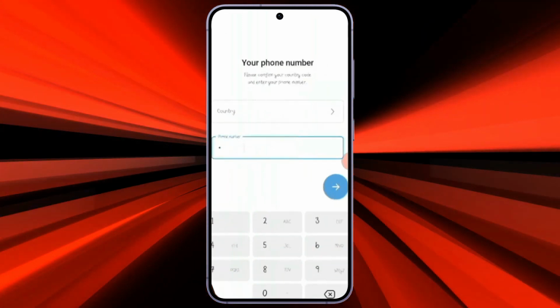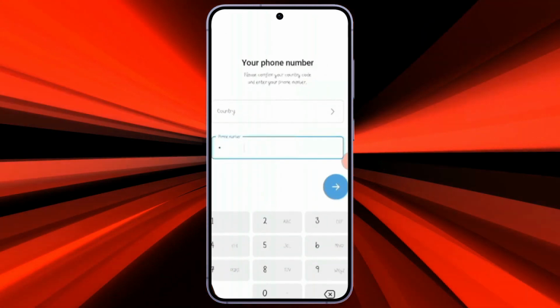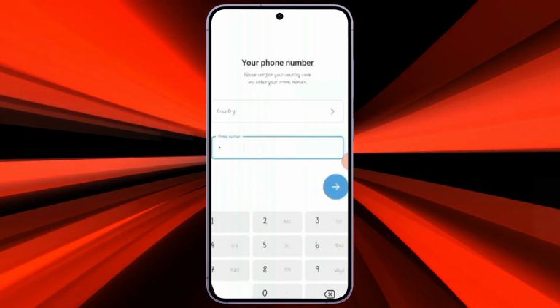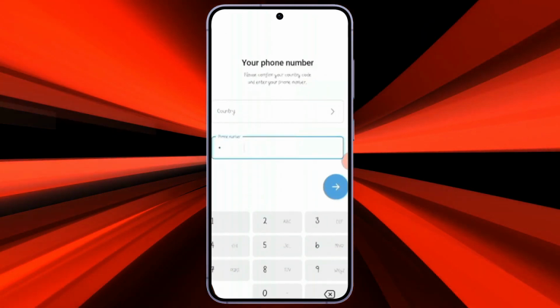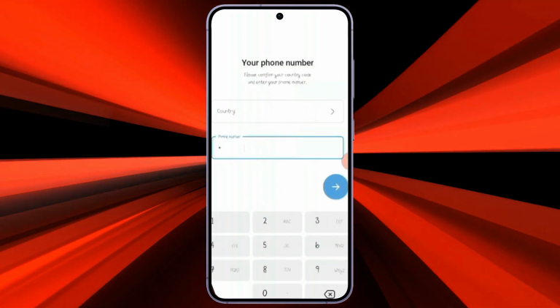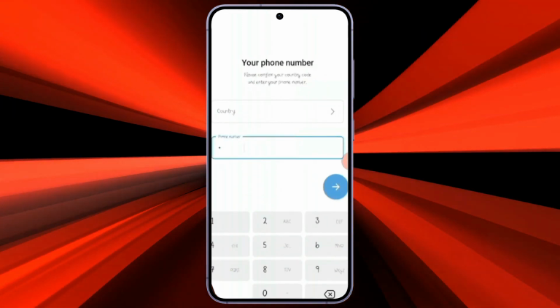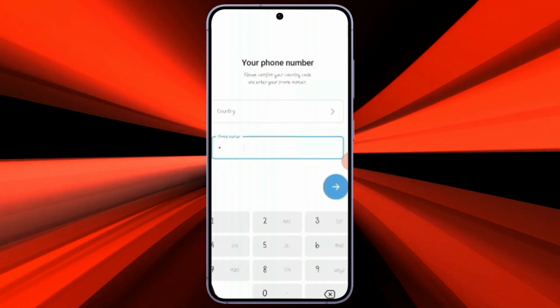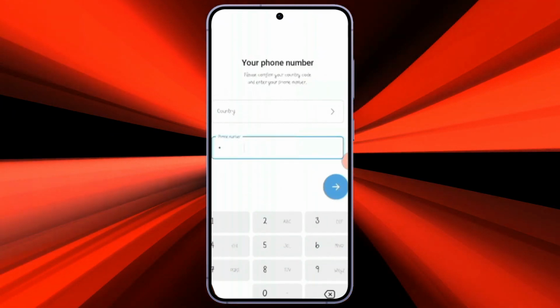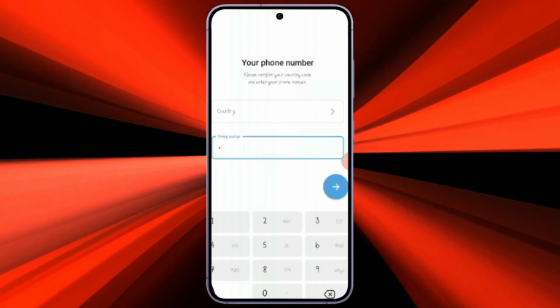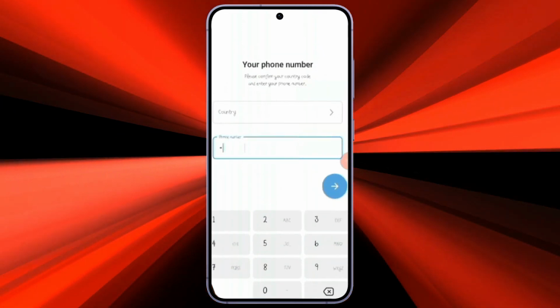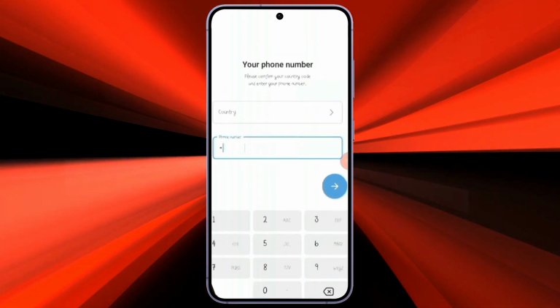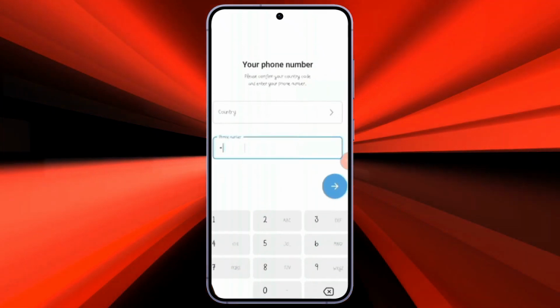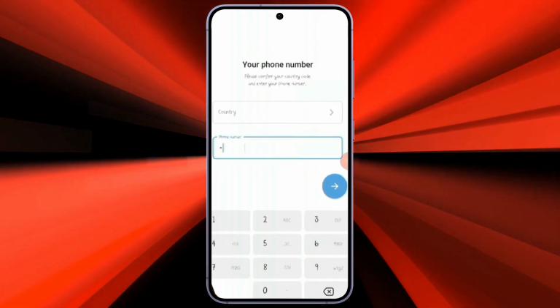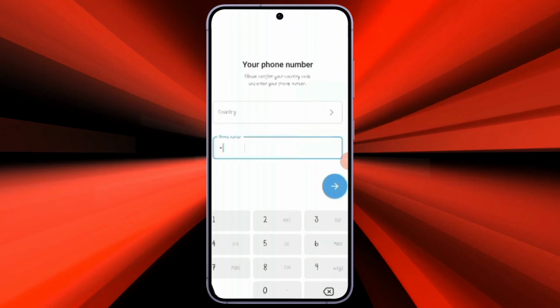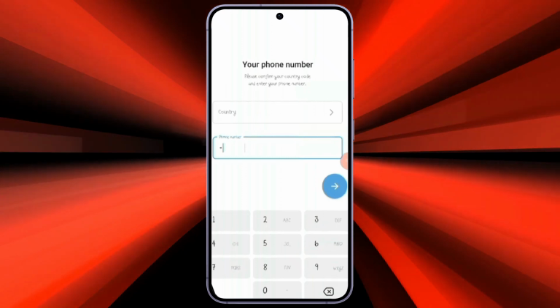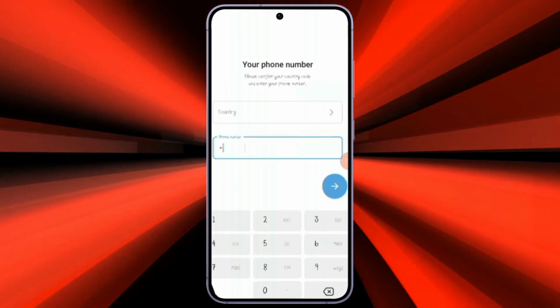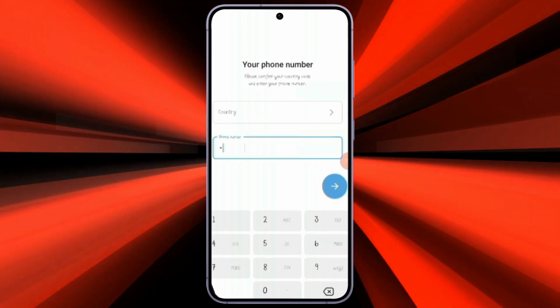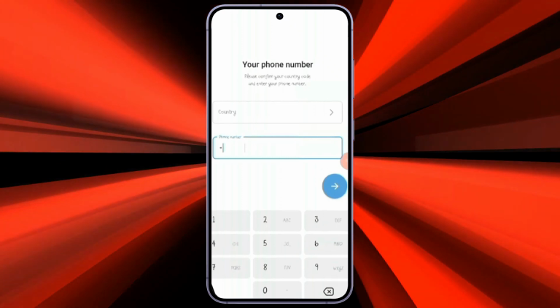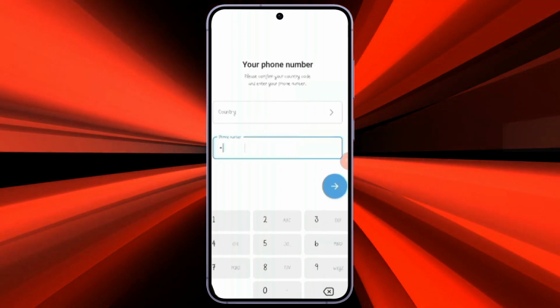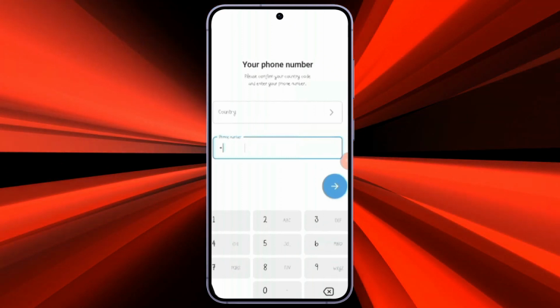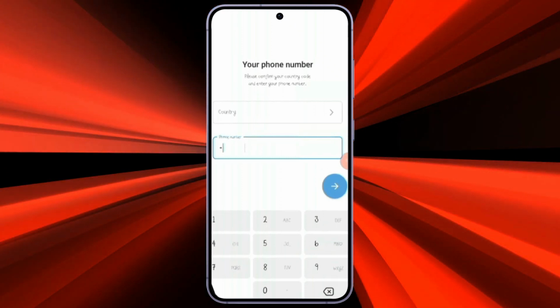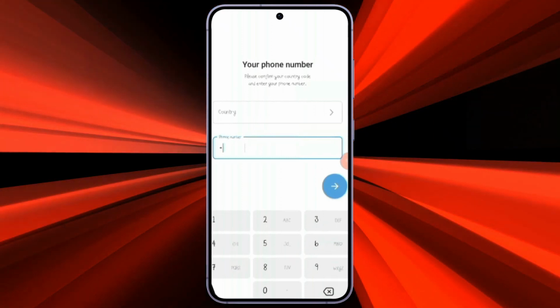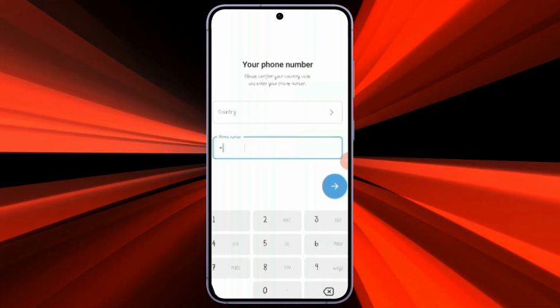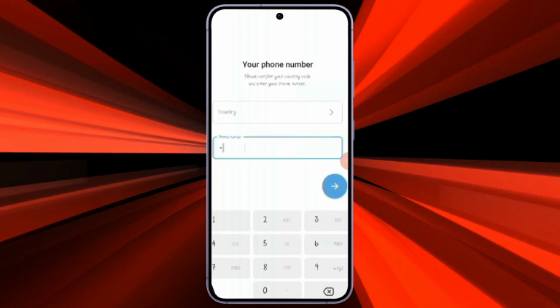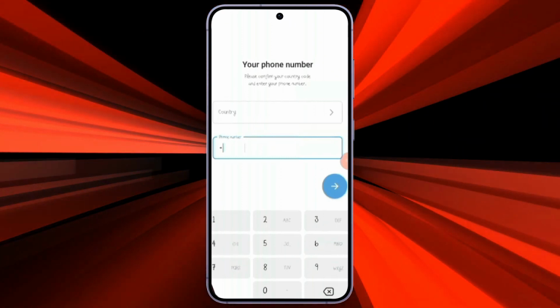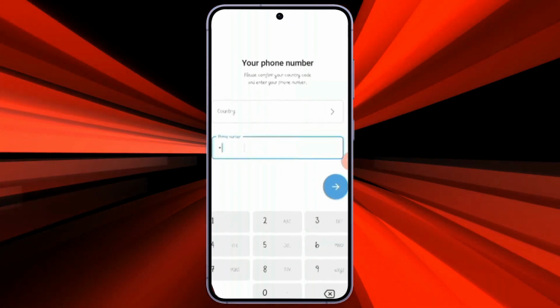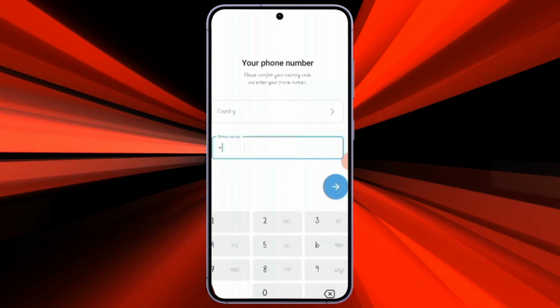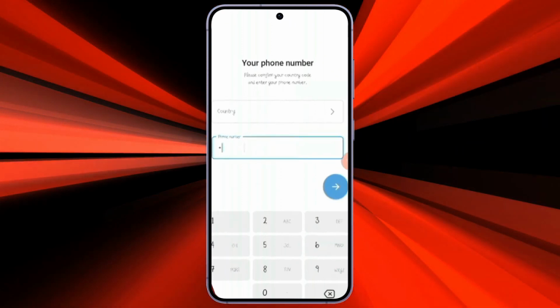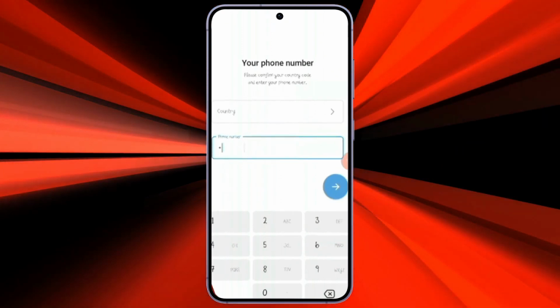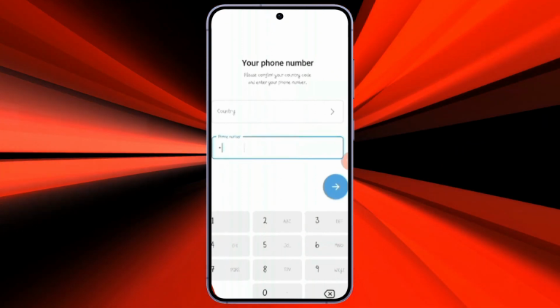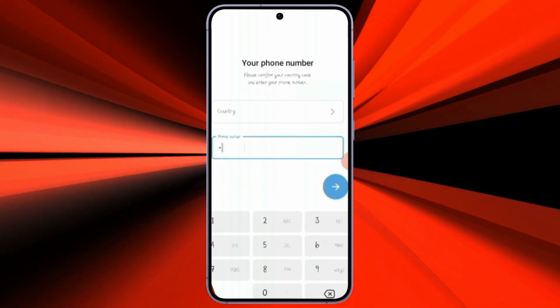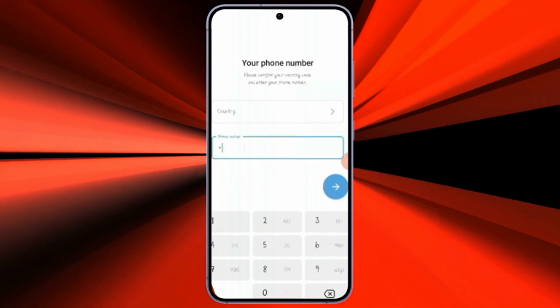Once you enter your phone number, a verification code will be sent to your phone number, and you will be able to log in.